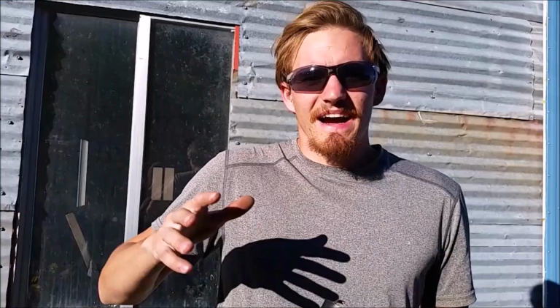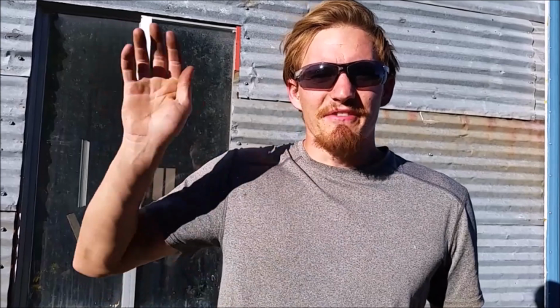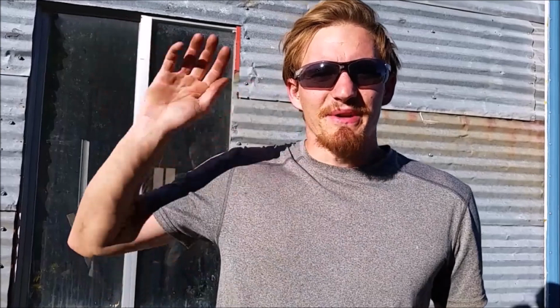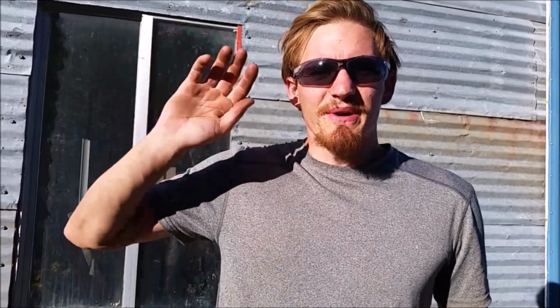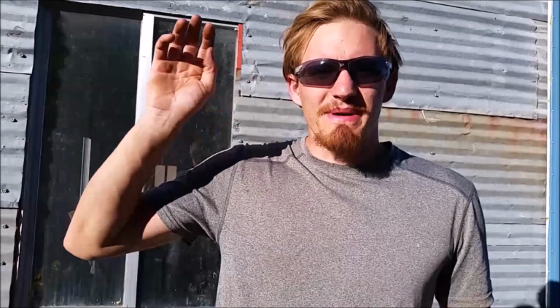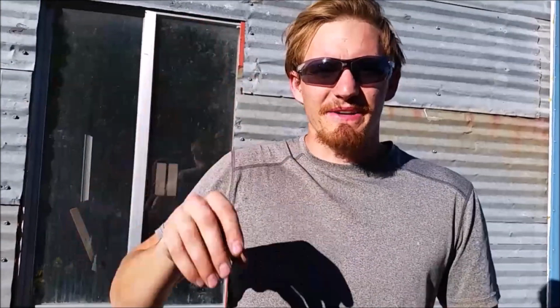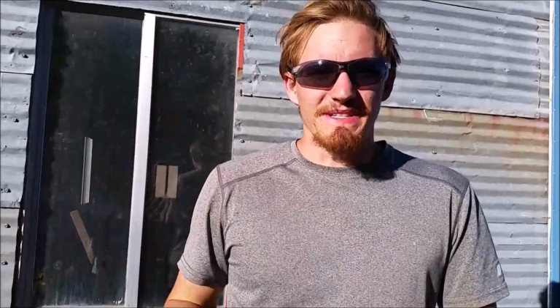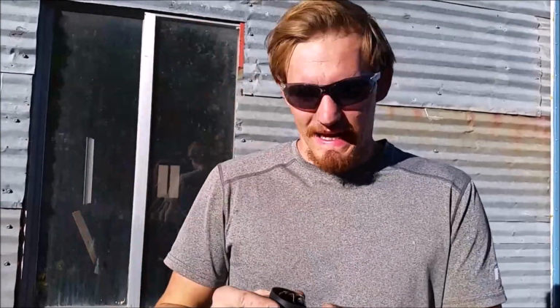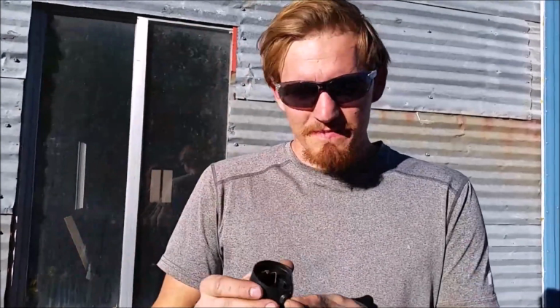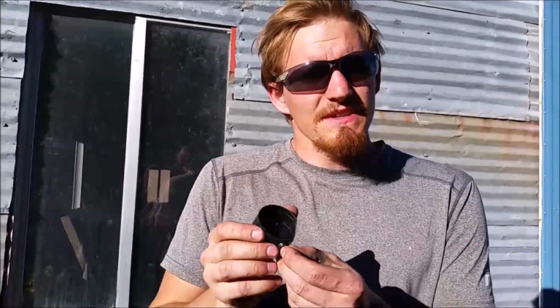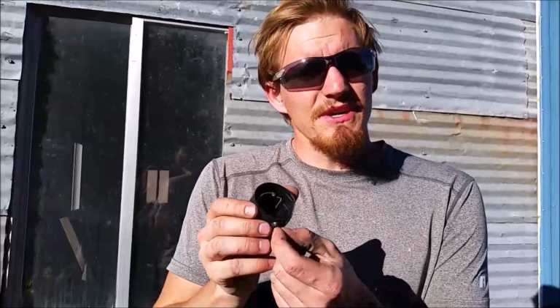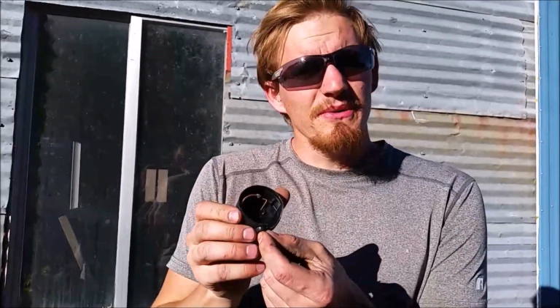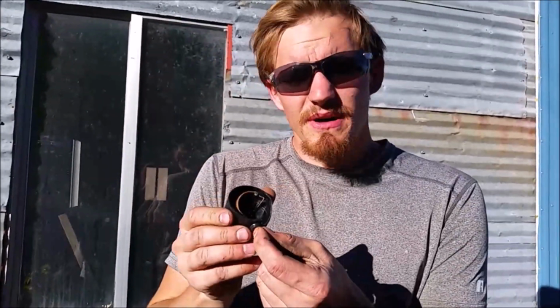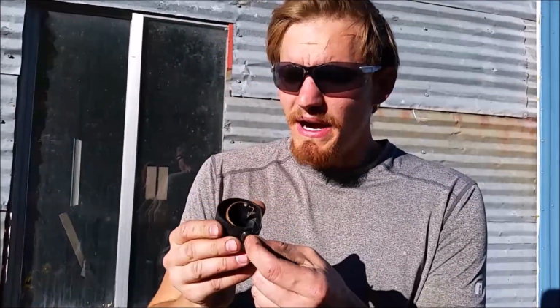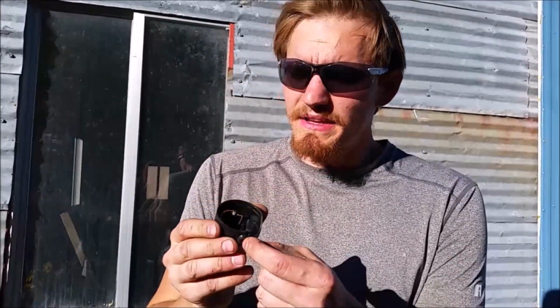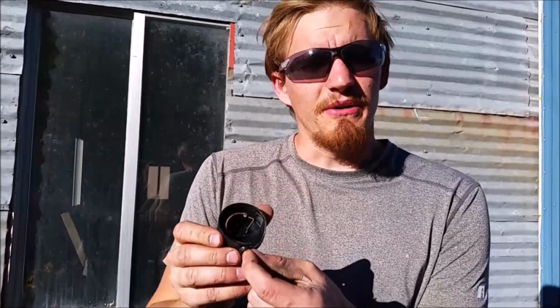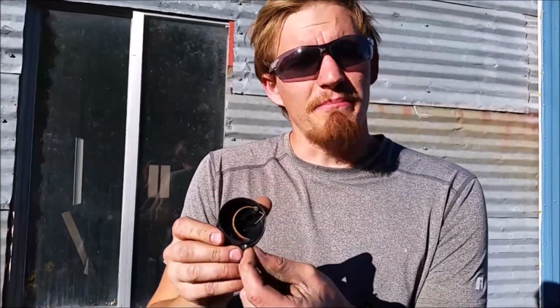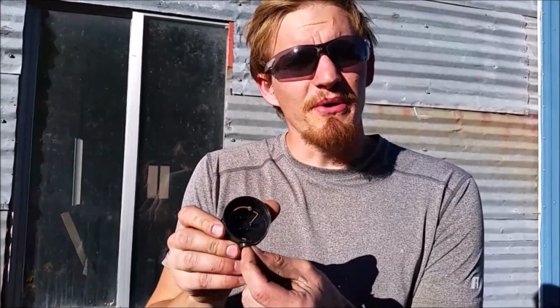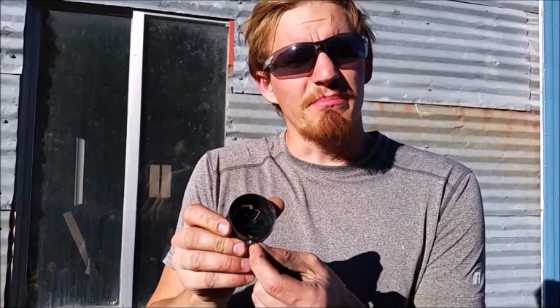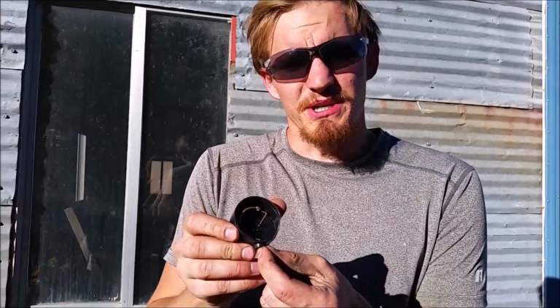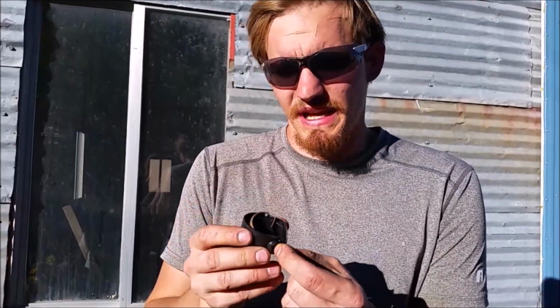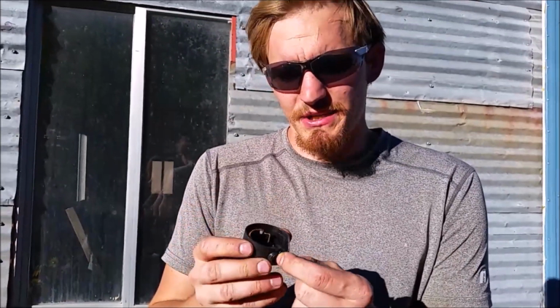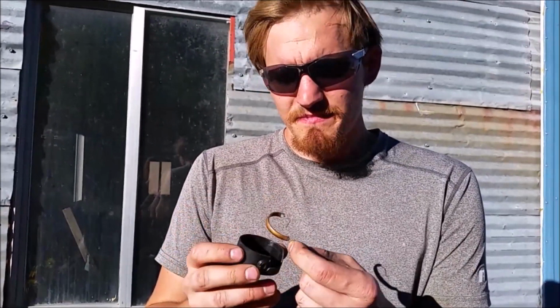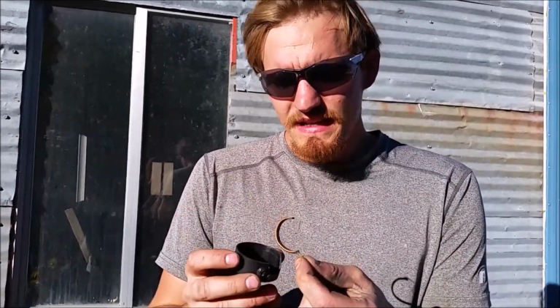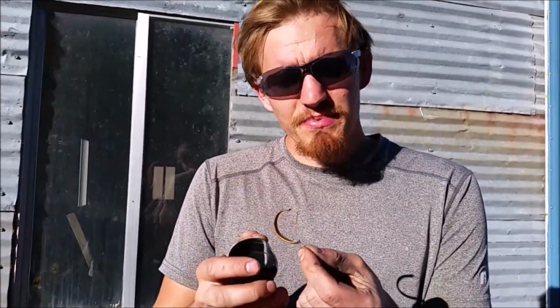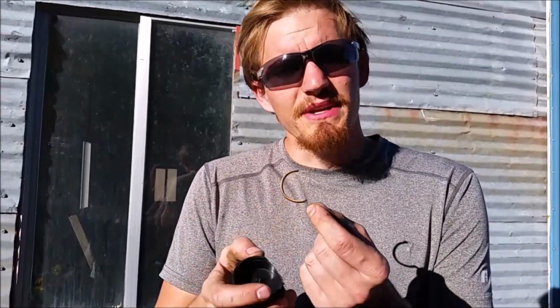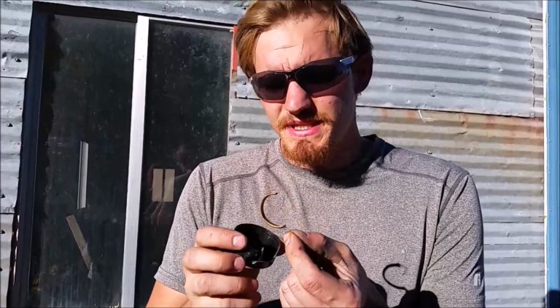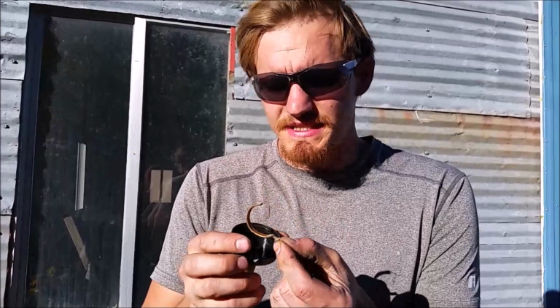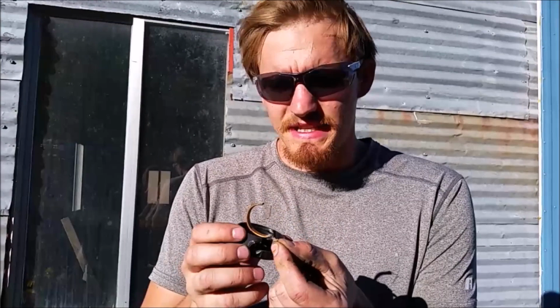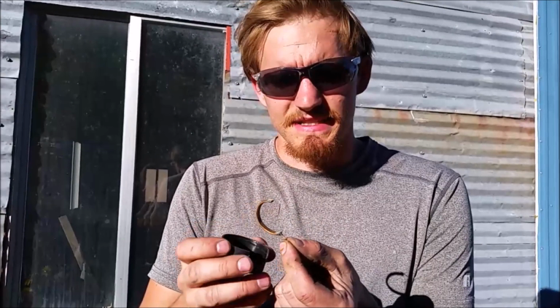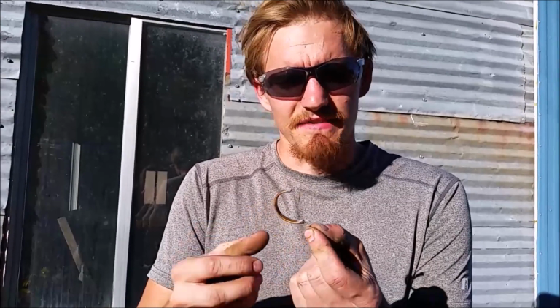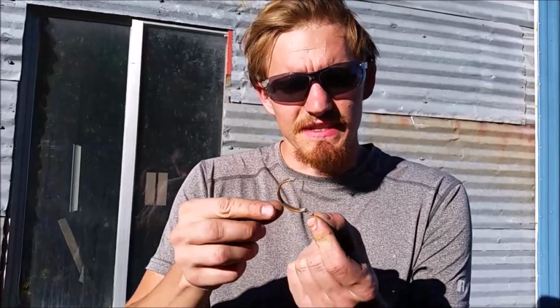Hi everyone, welcome back to Cody's lab. A while ago I broke a pressure gauge and it's pretty interesting to see inside of it.